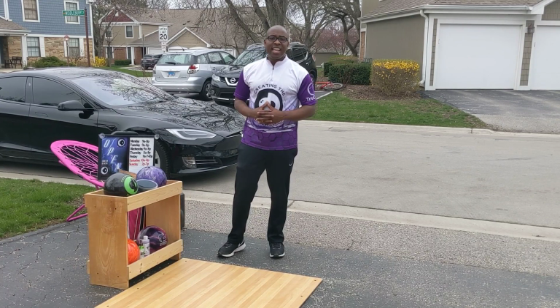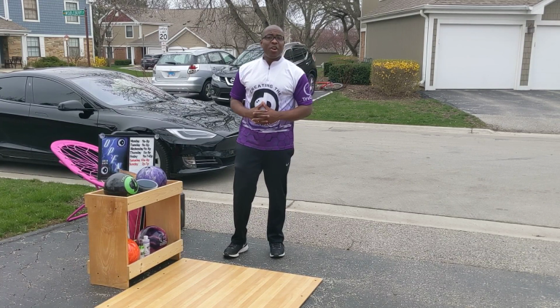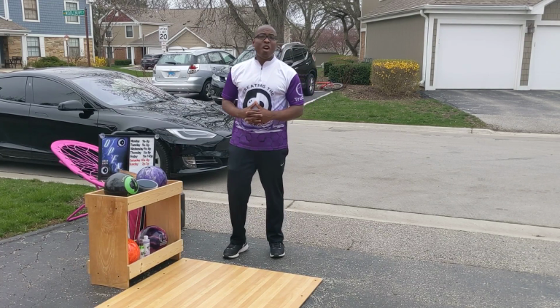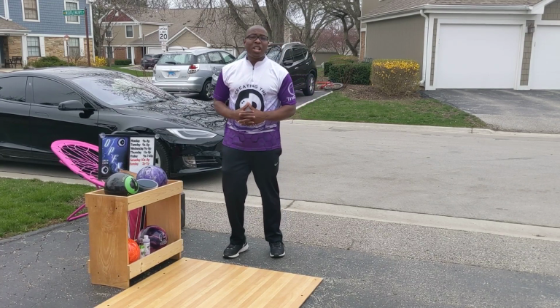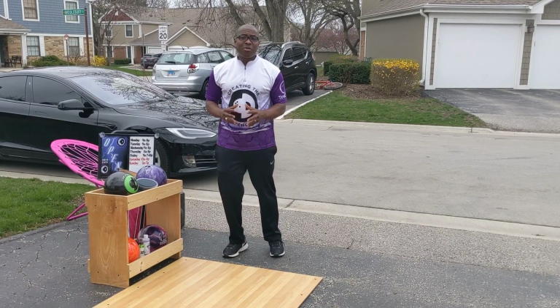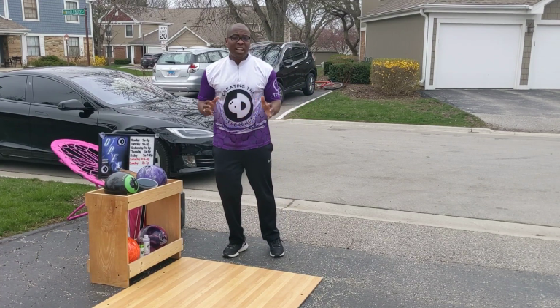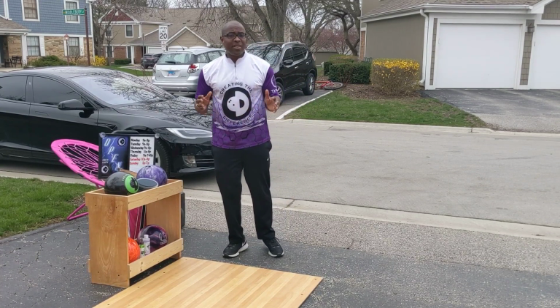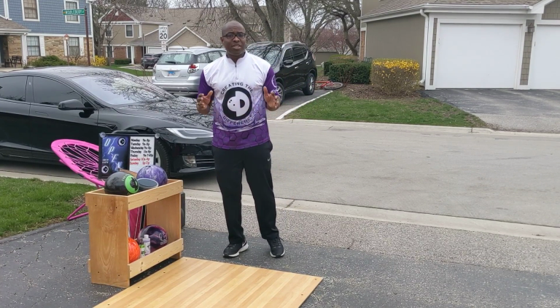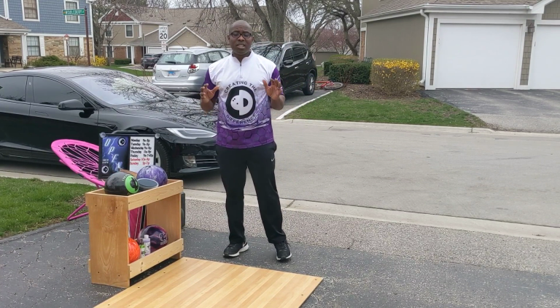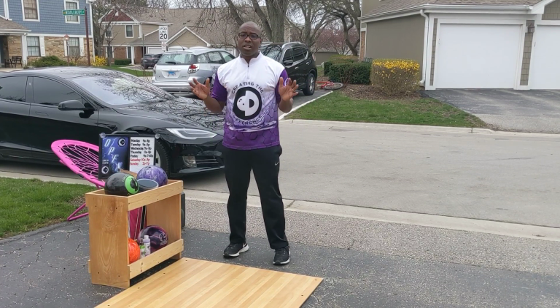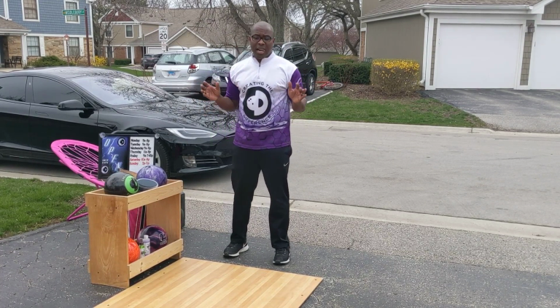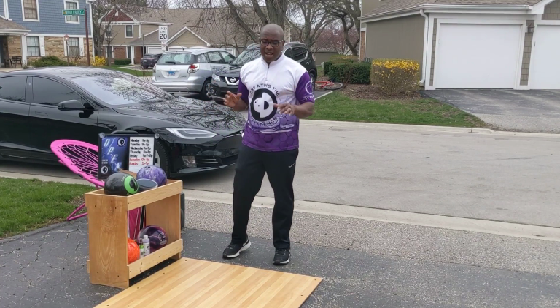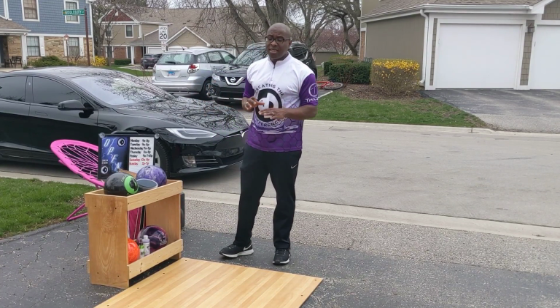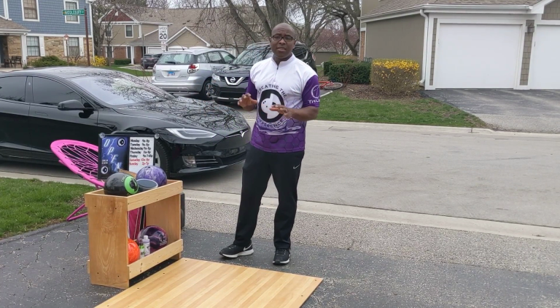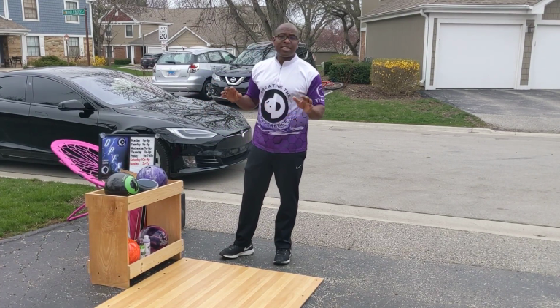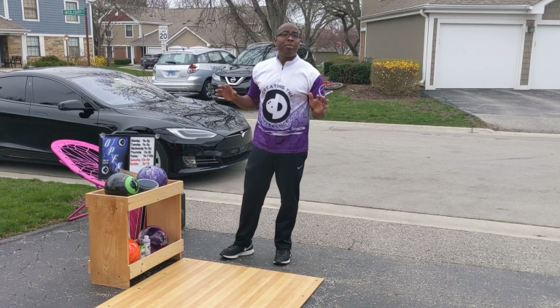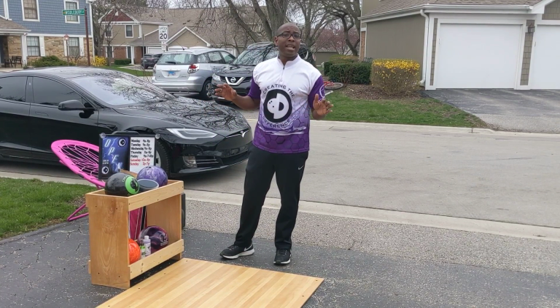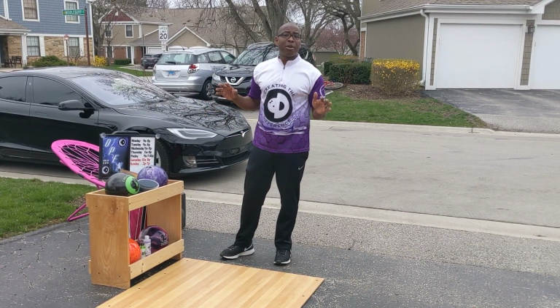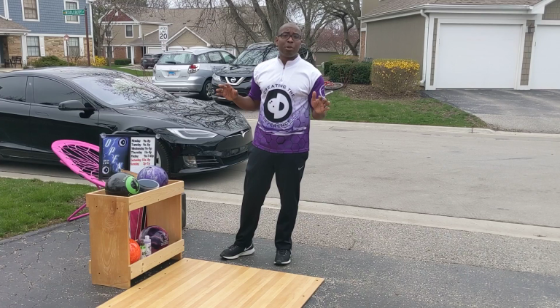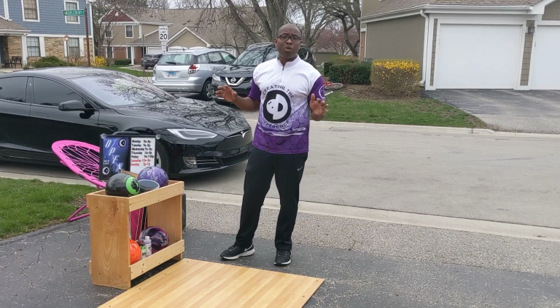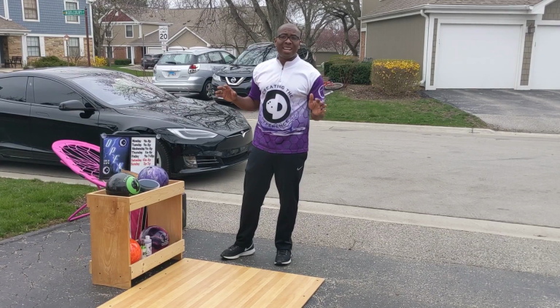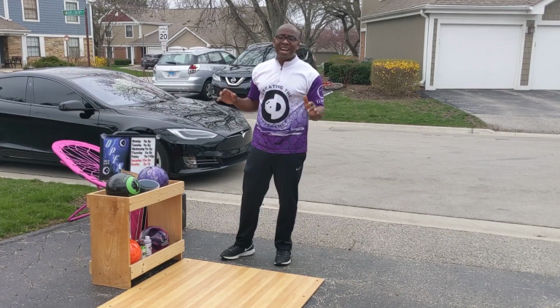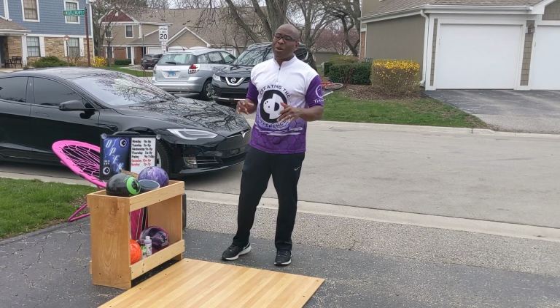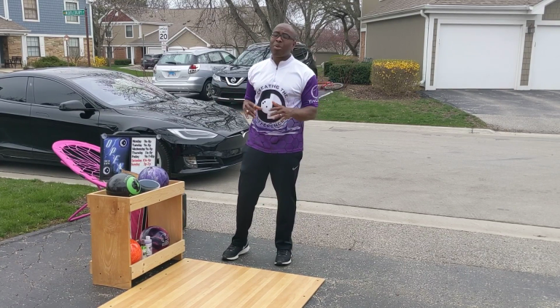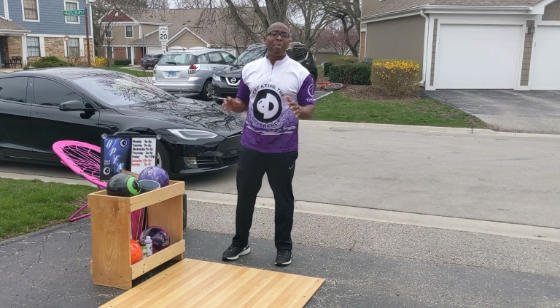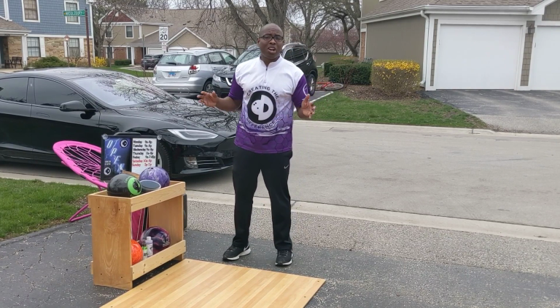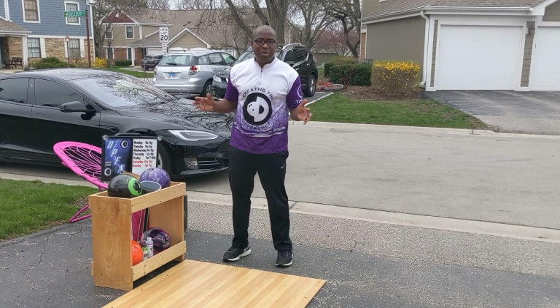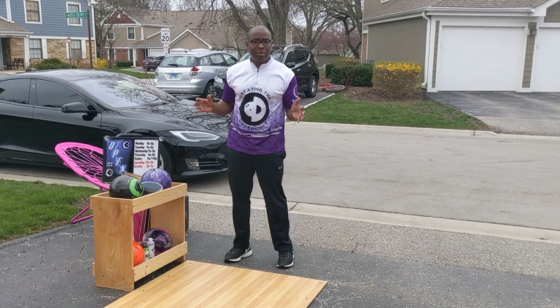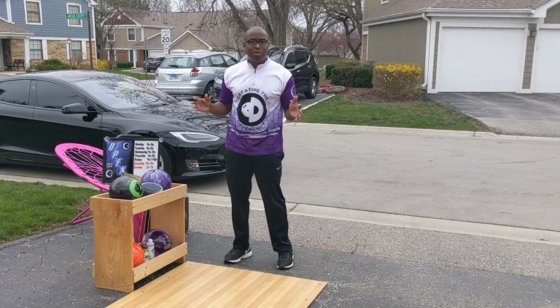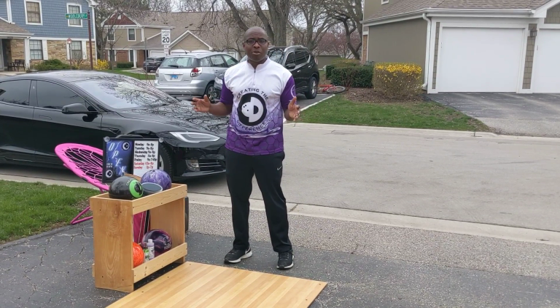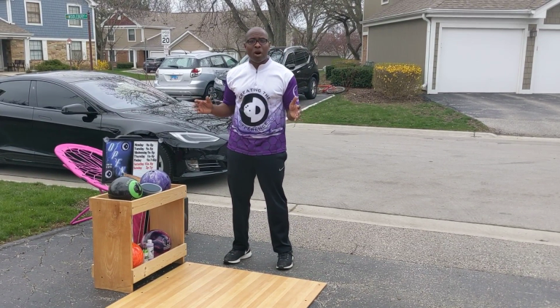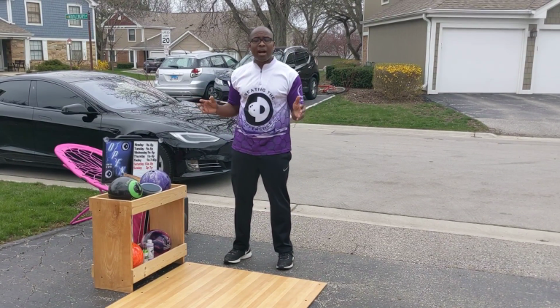CEO Ron Hickman from Create a Difference. Look, none of us are being able to bowl right now. We probably aren't going to be able to bowl for a while.